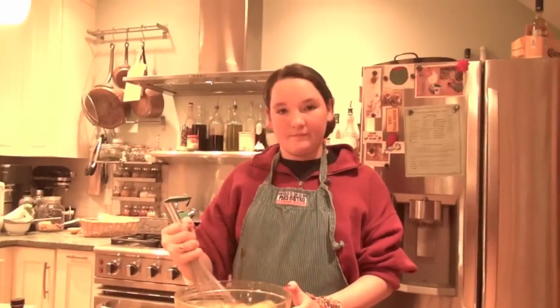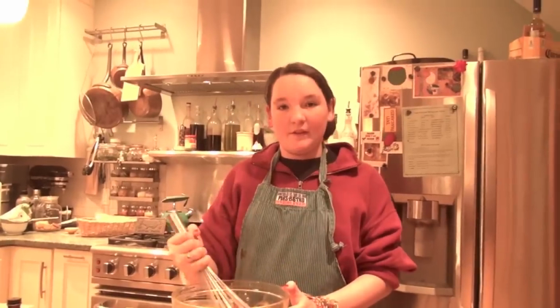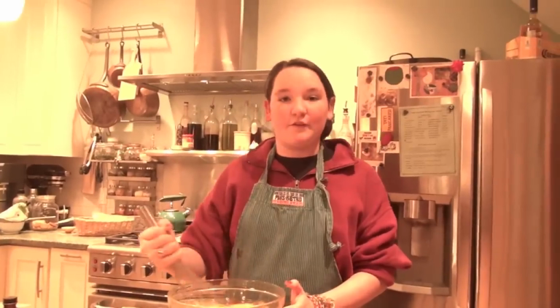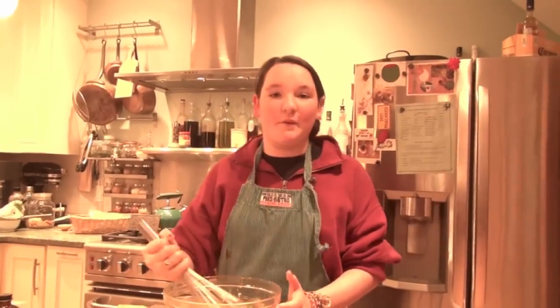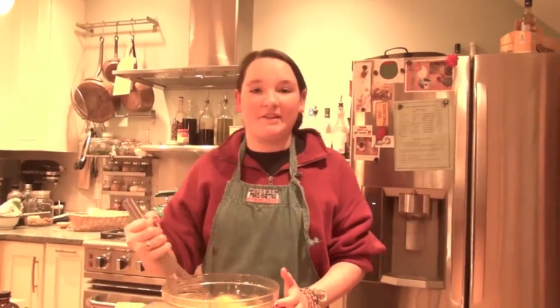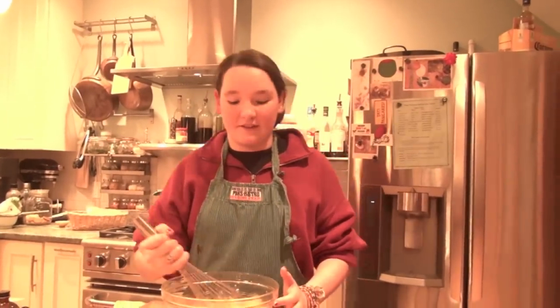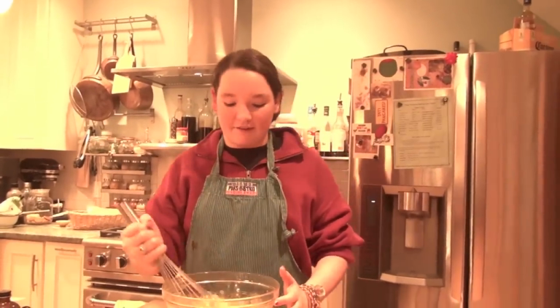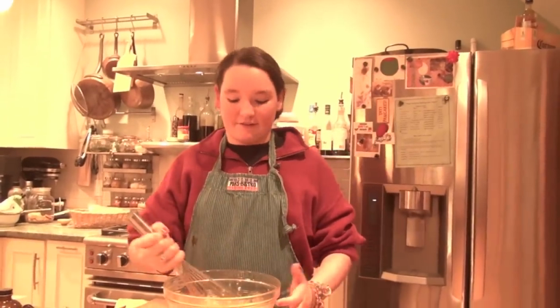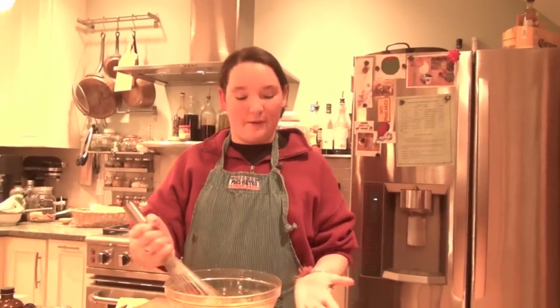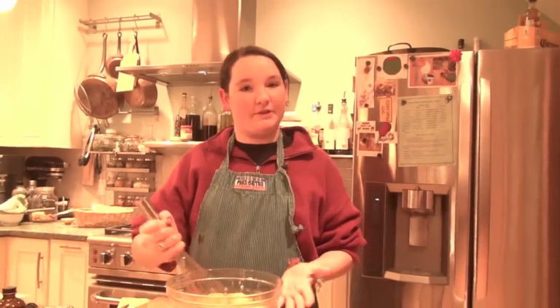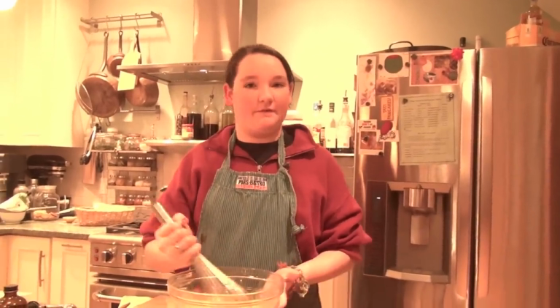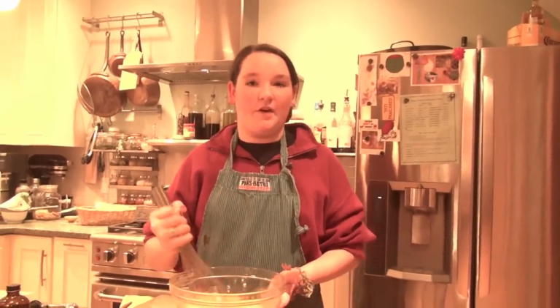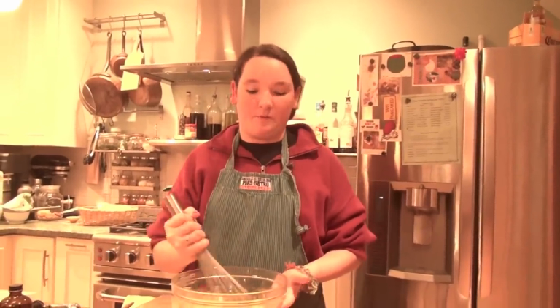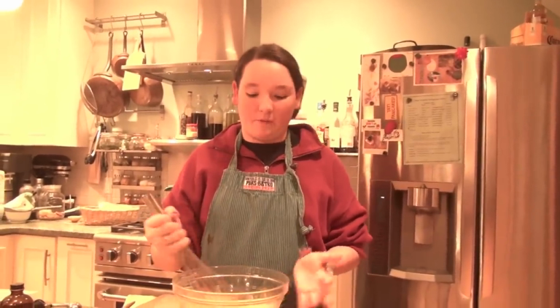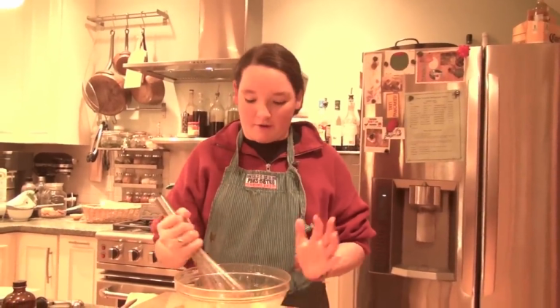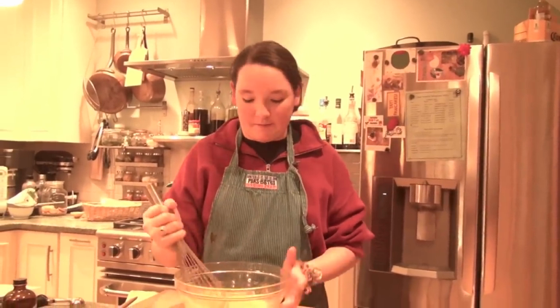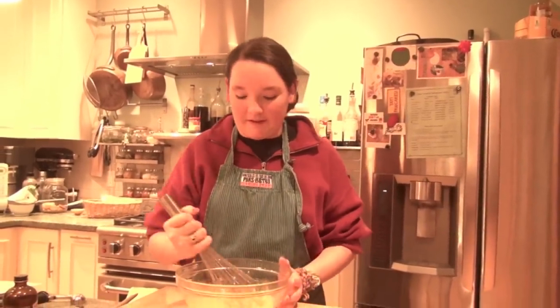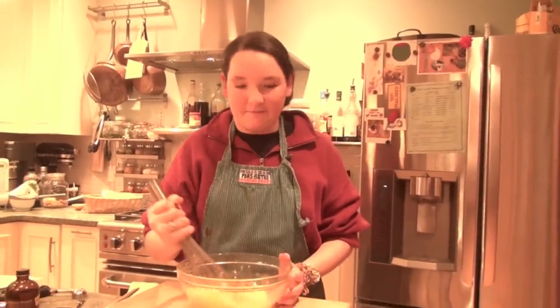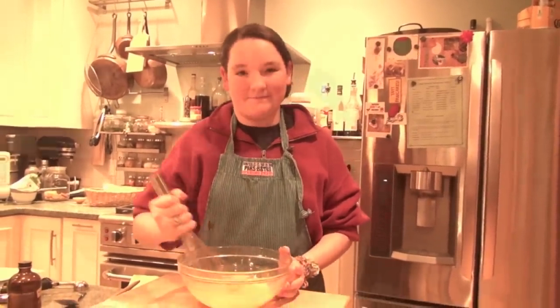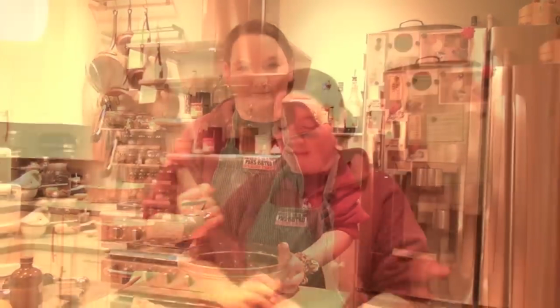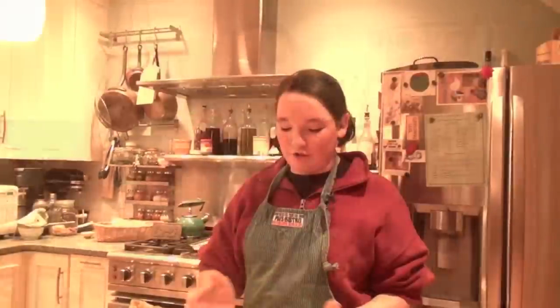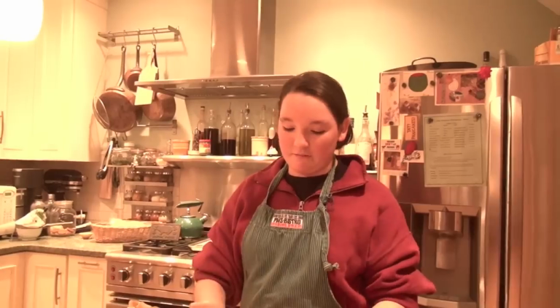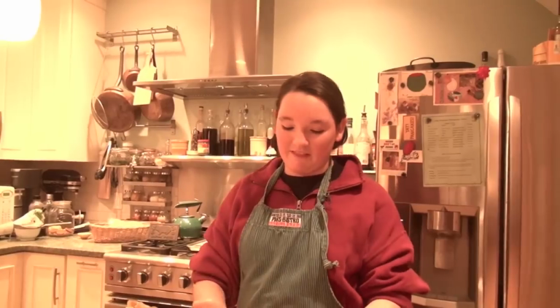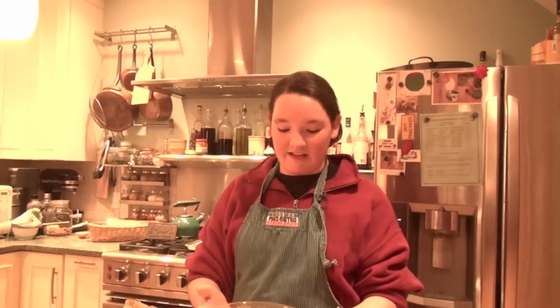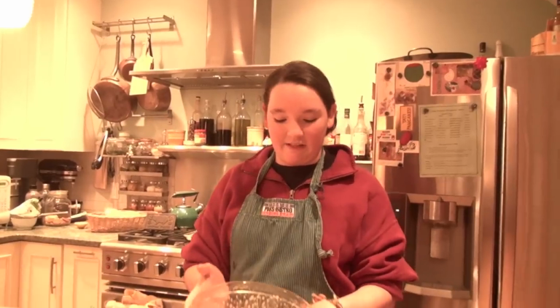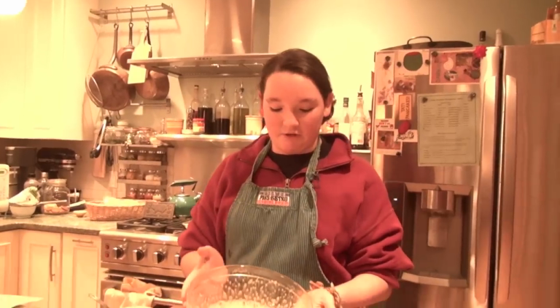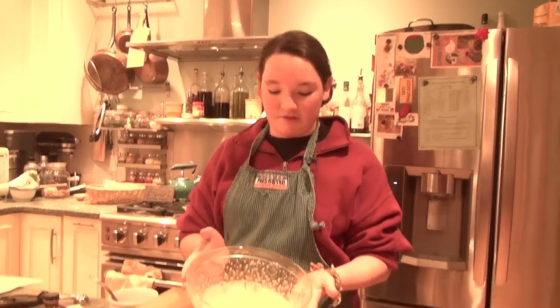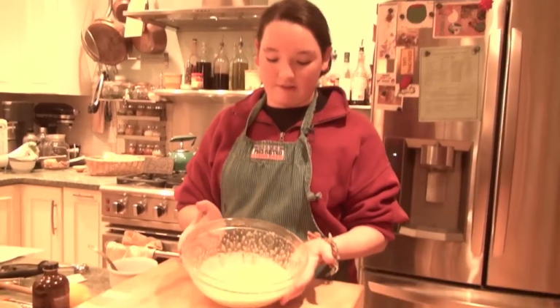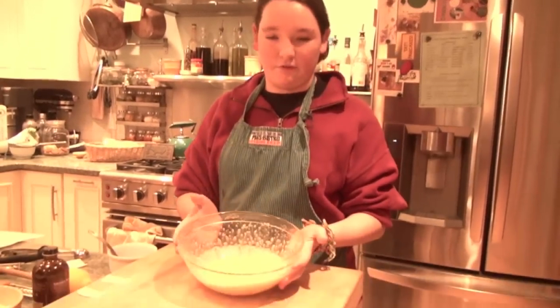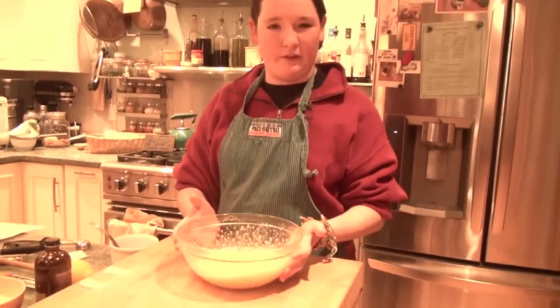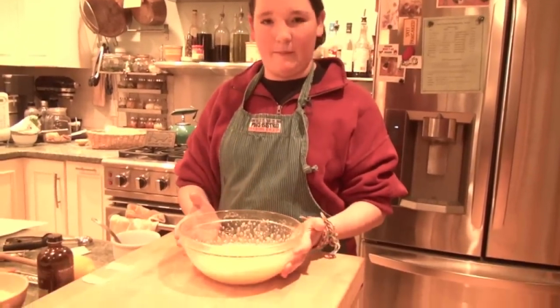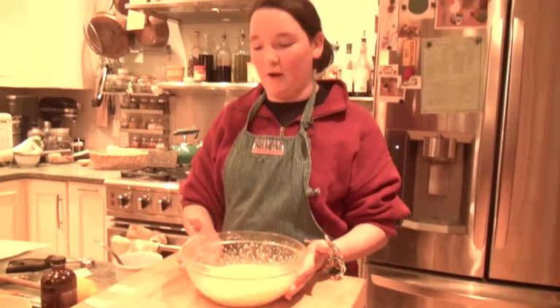Whisk until it's doubled in volume, approximately. It should be light yellow, just like this — really pale.